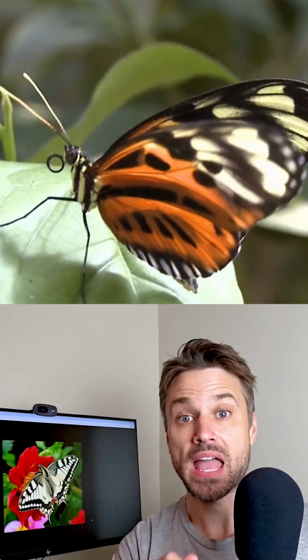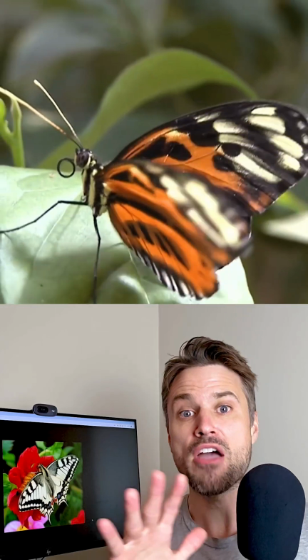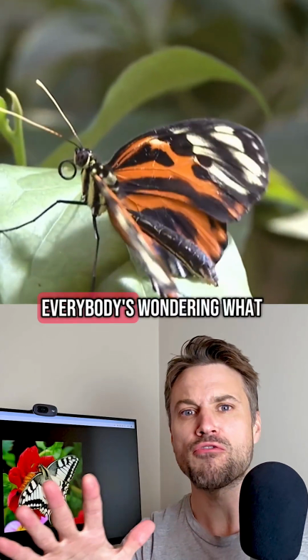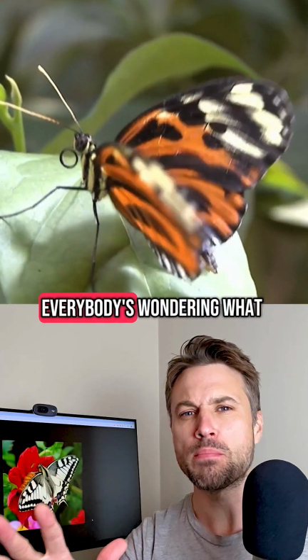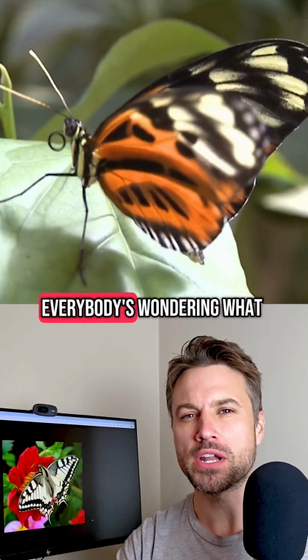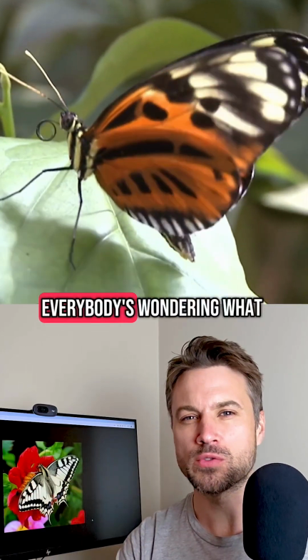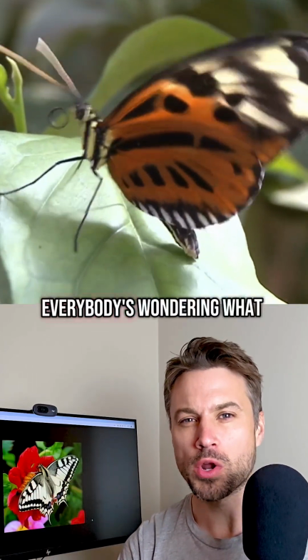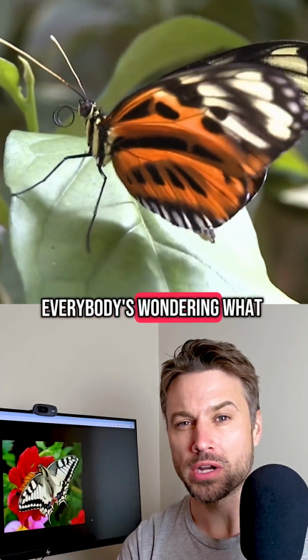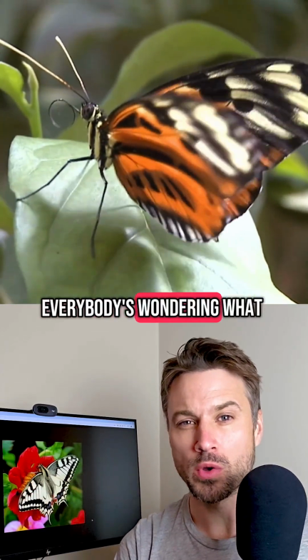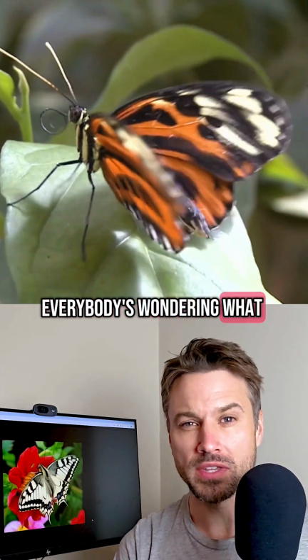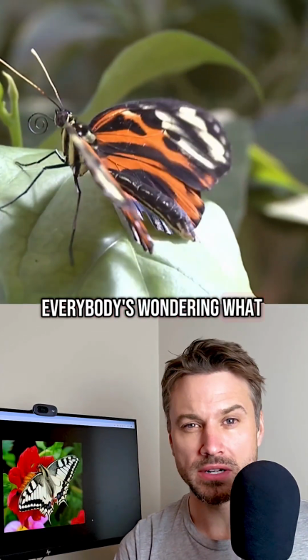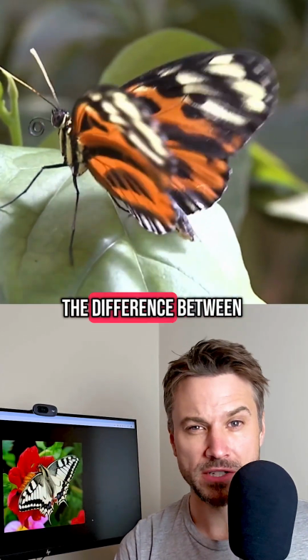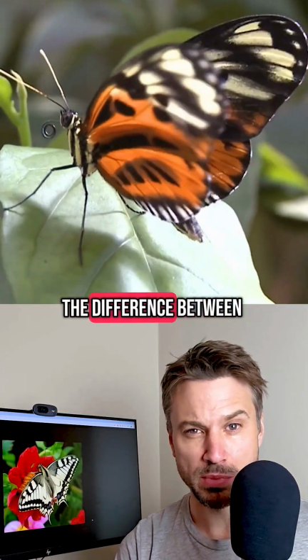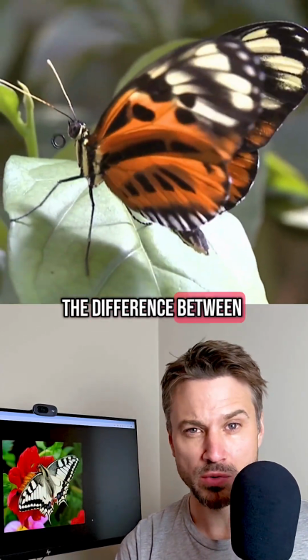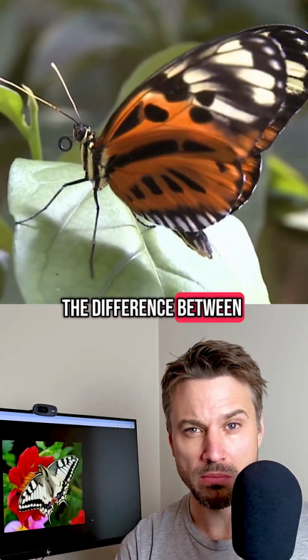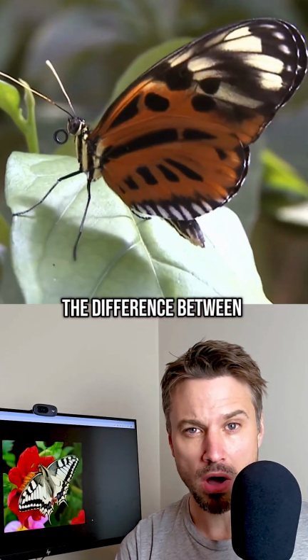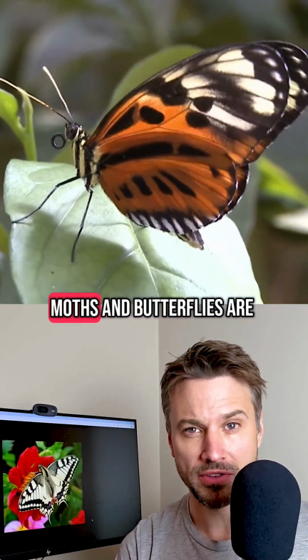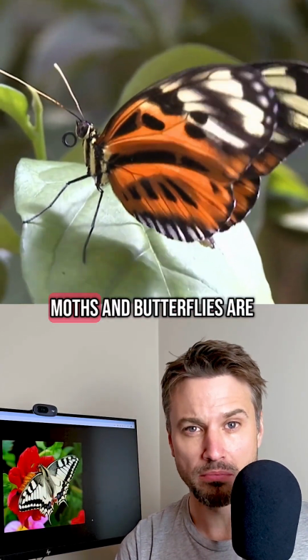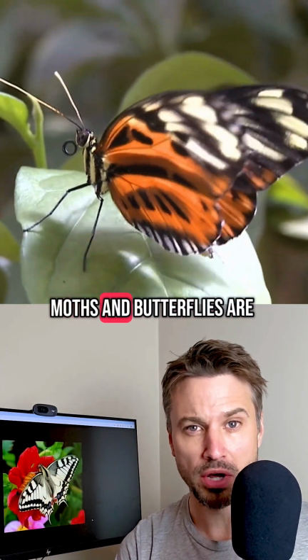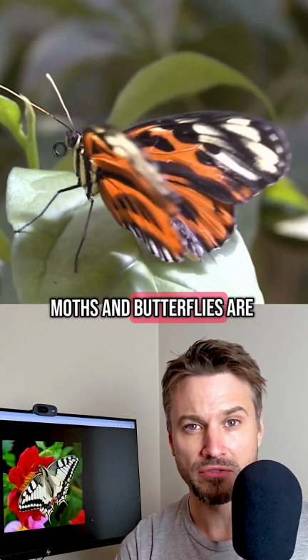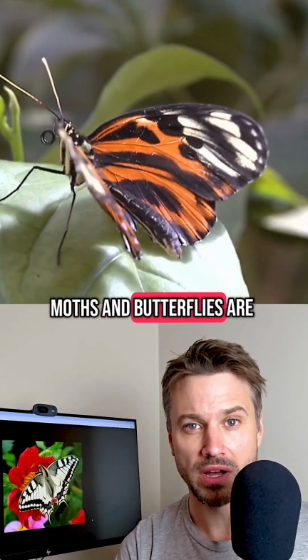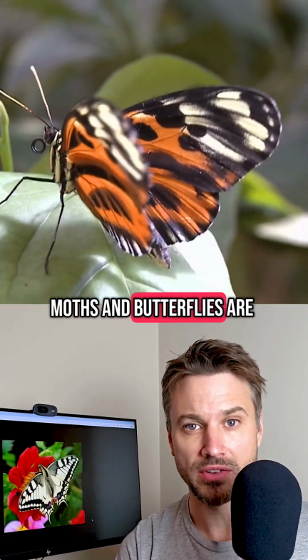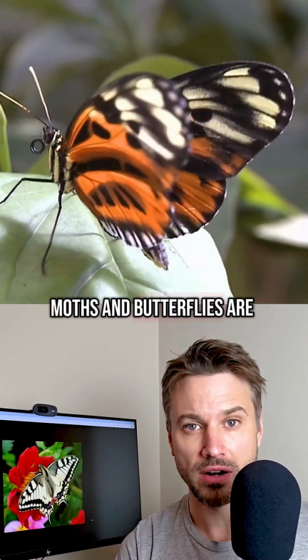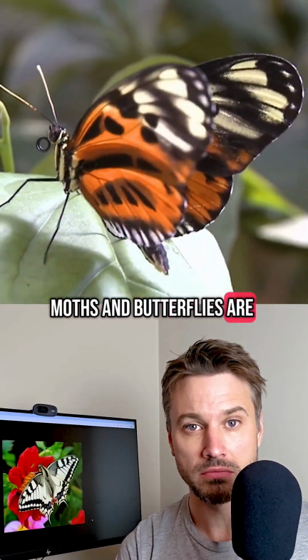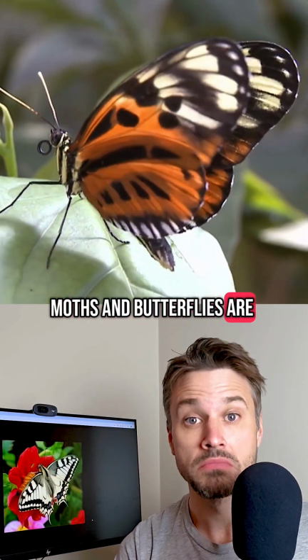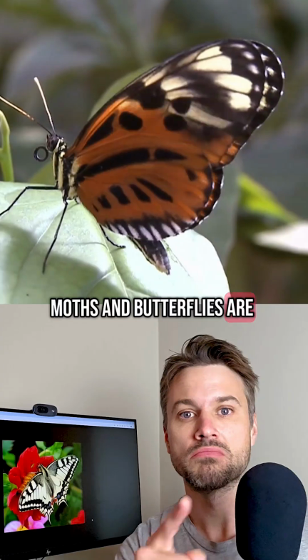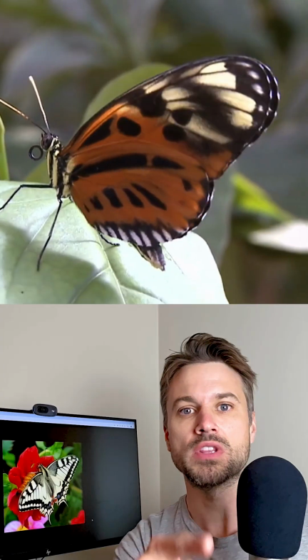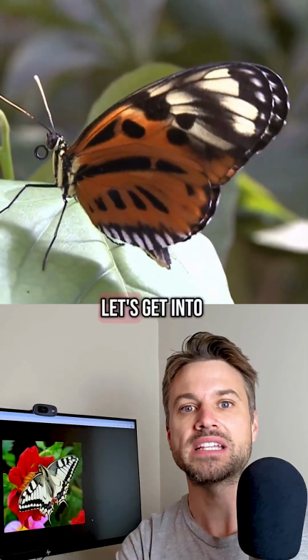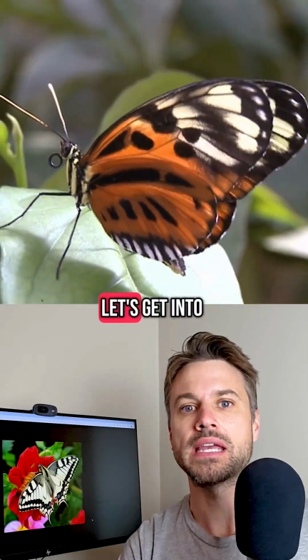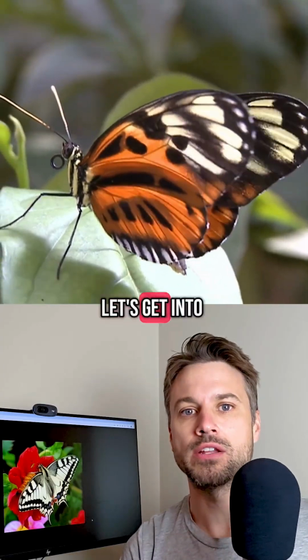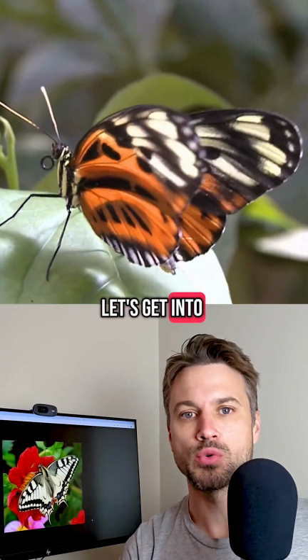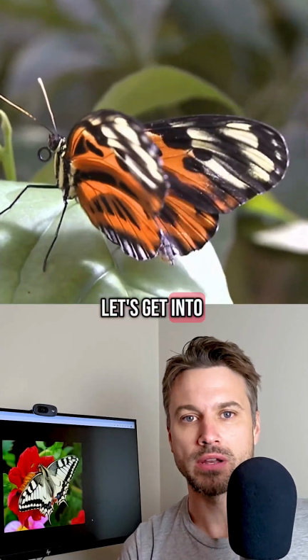Everybody's wondering what the difference between moths and butterflies are. Let's get into it.